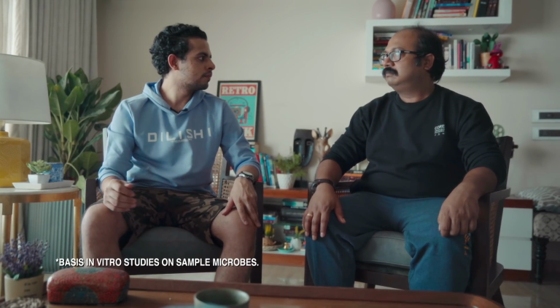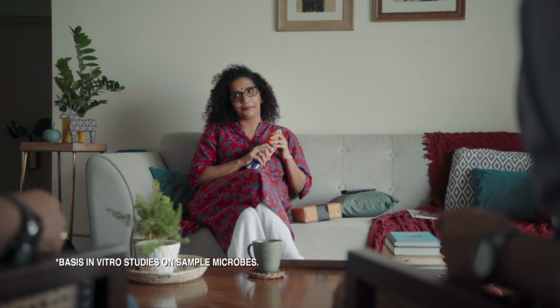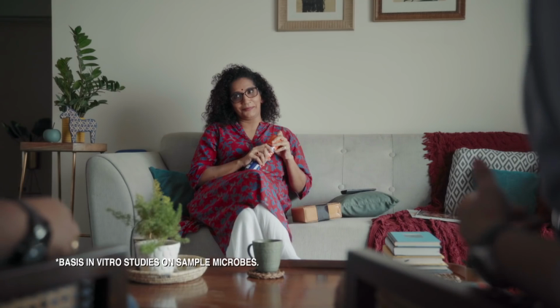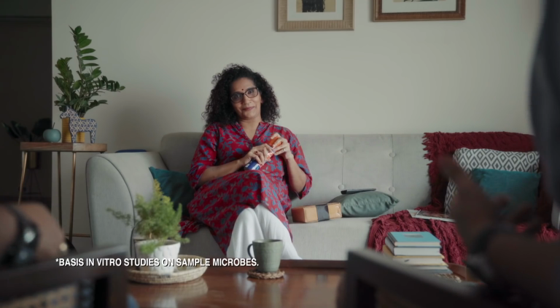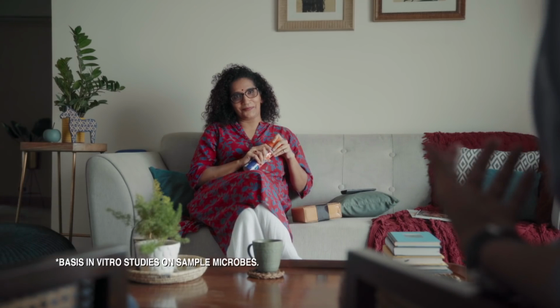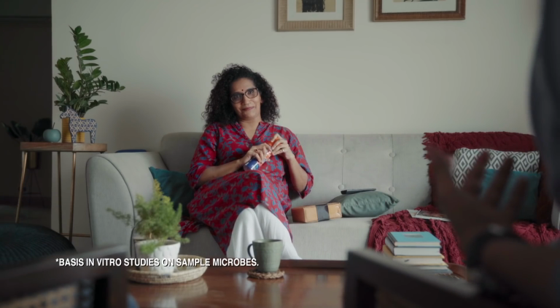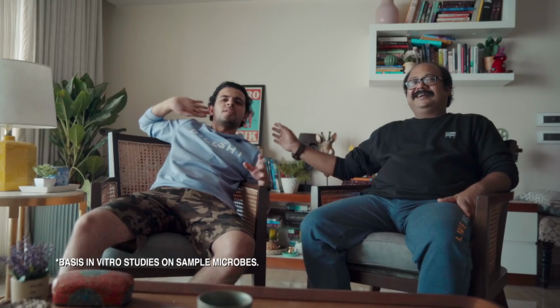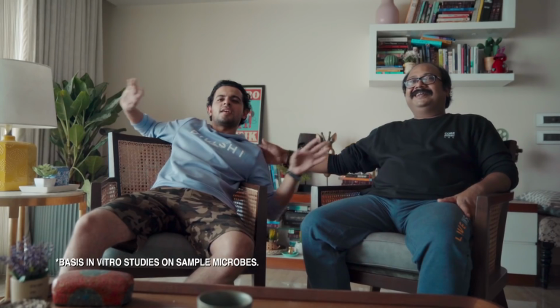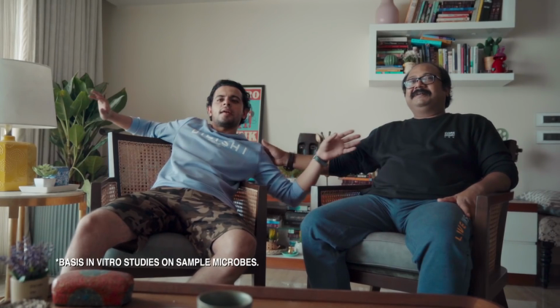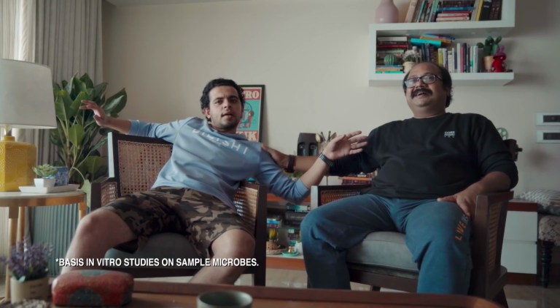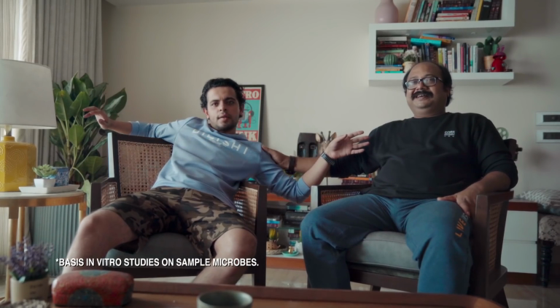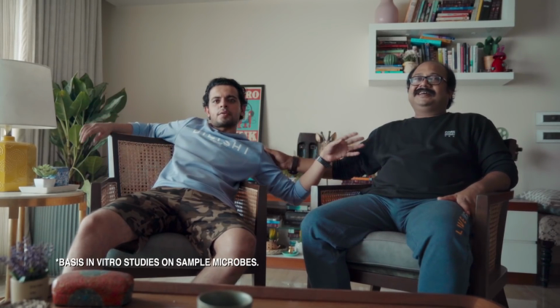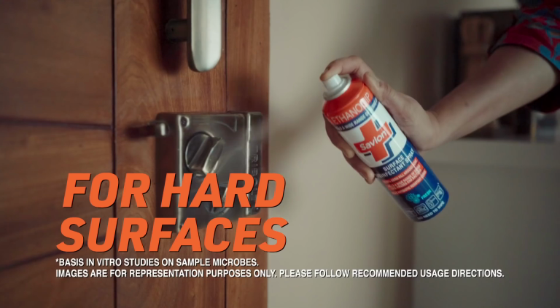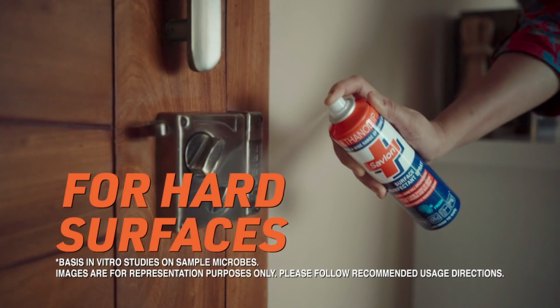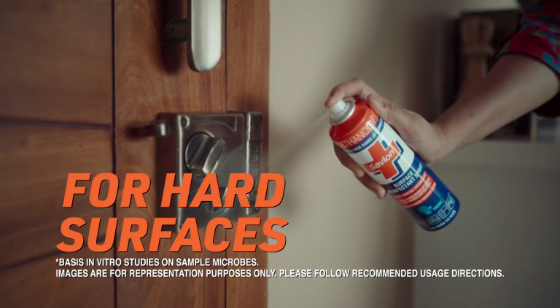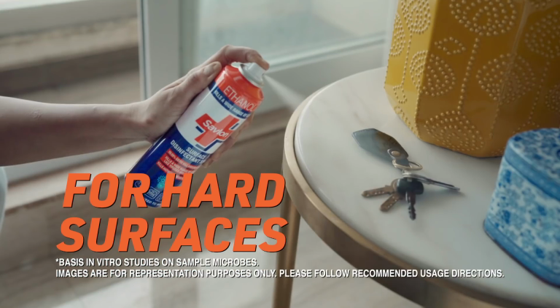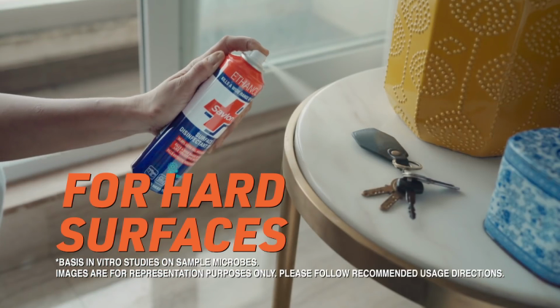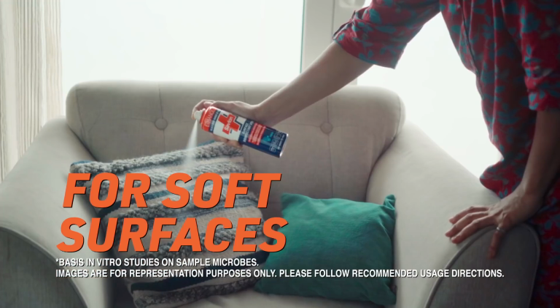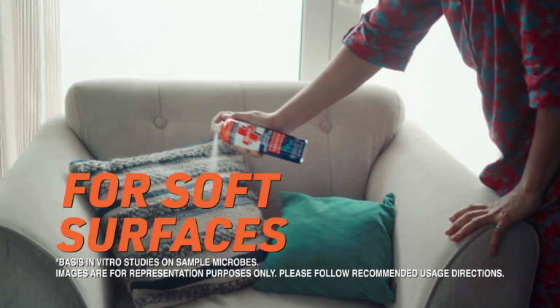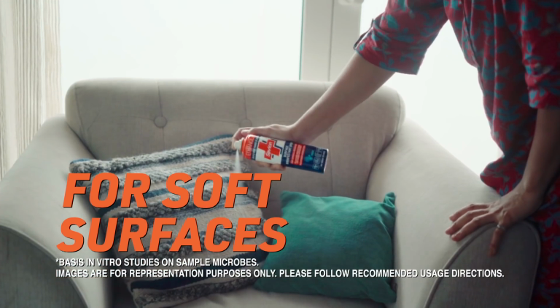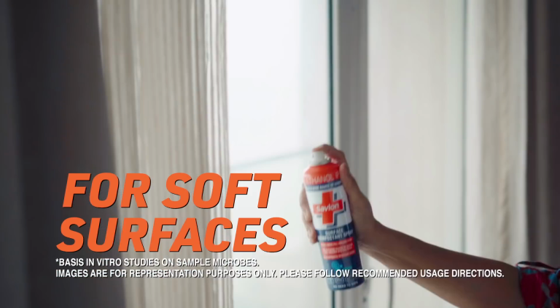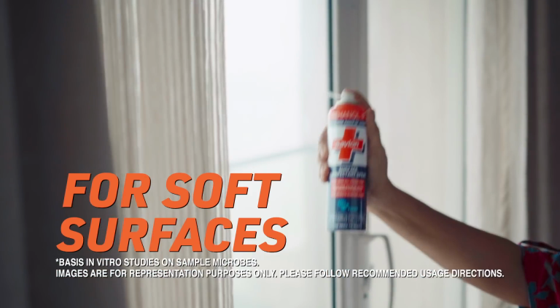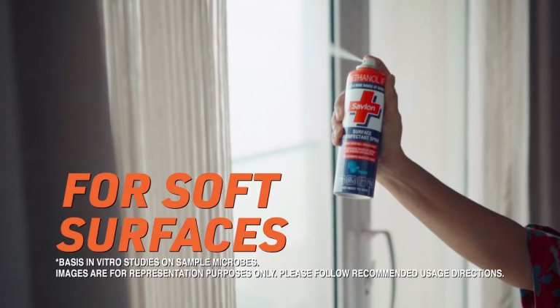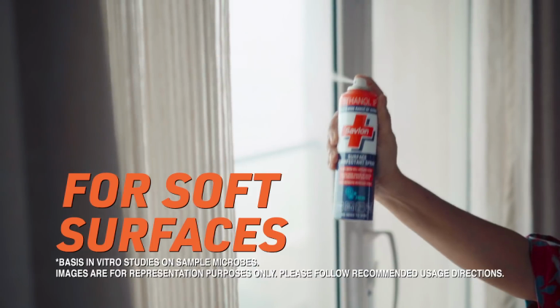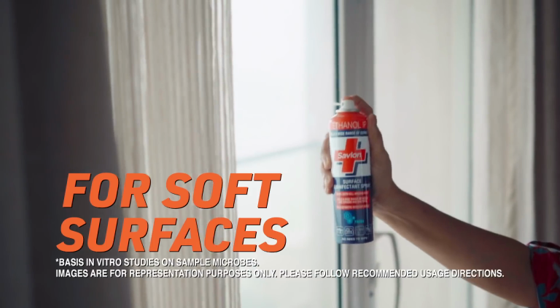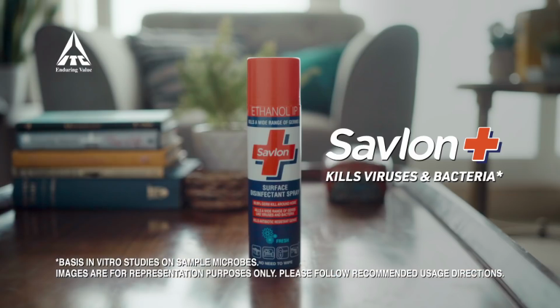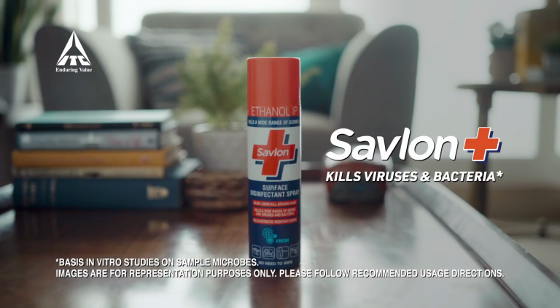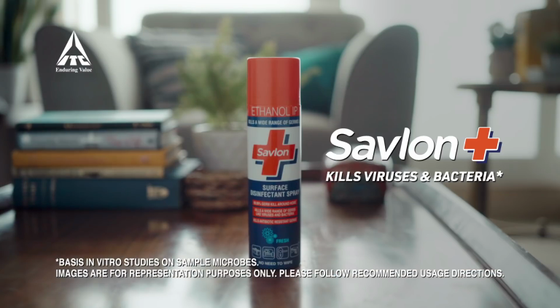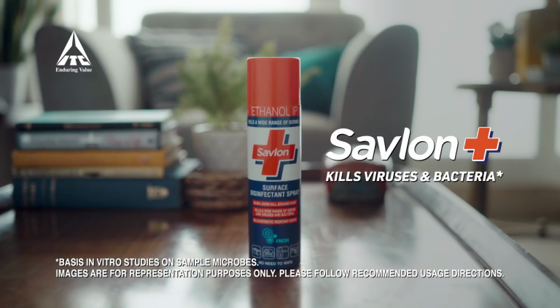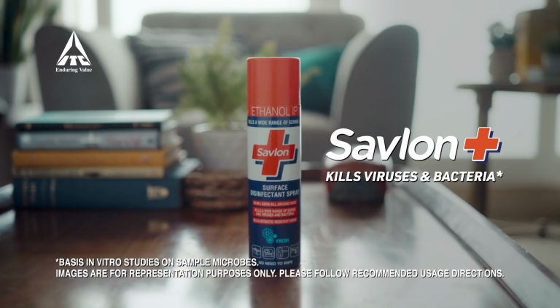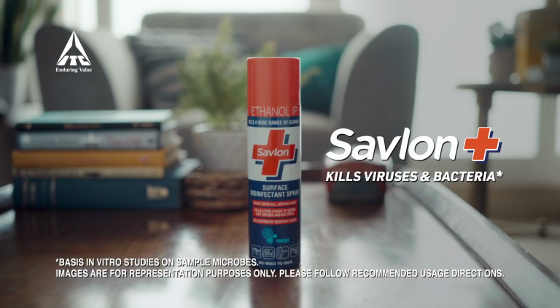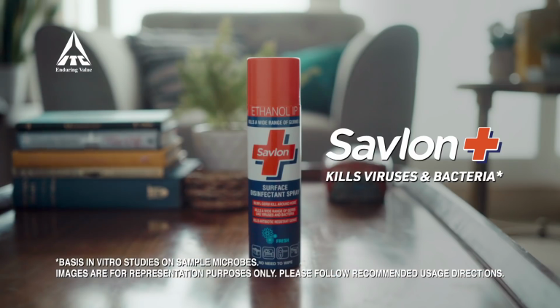Disinfecting is not a problem. It's fun. Naveen Savlon Surface Disinfectant Spray. No tension for surface disinfection.